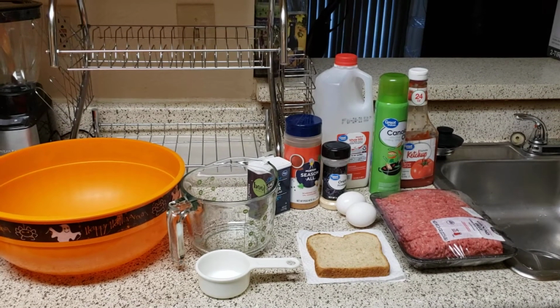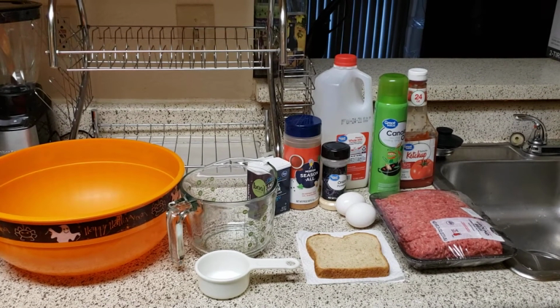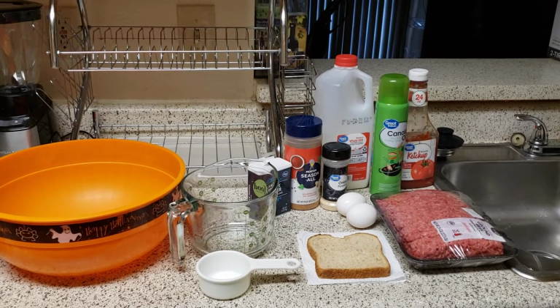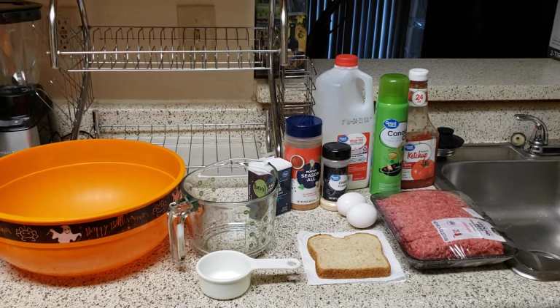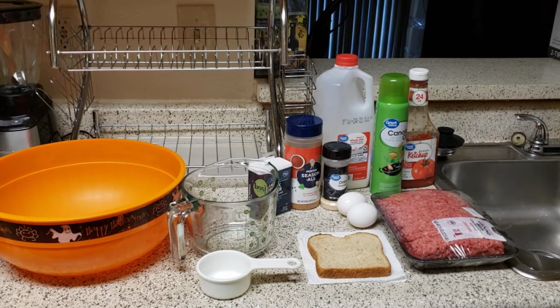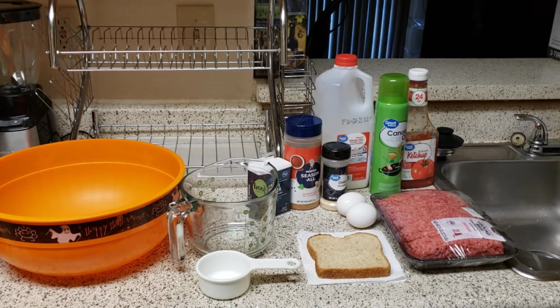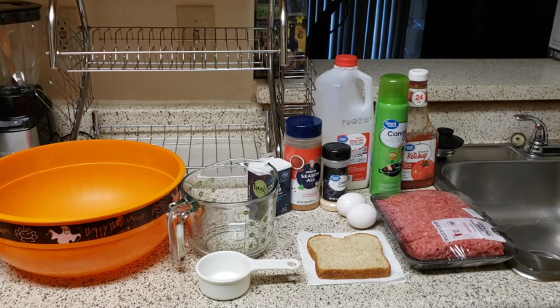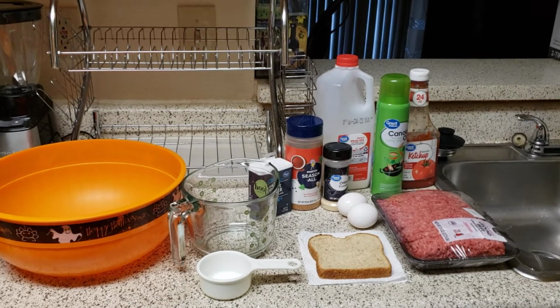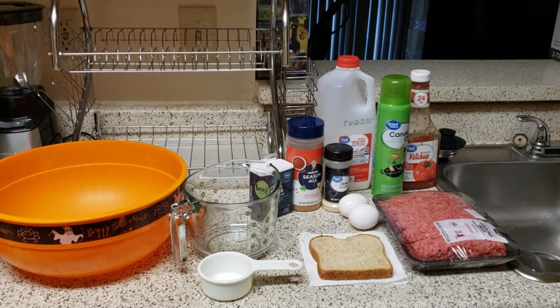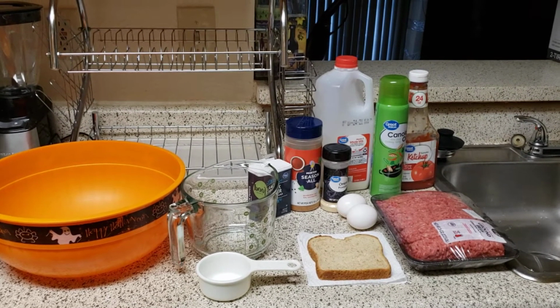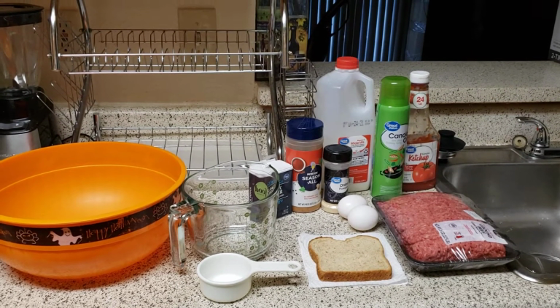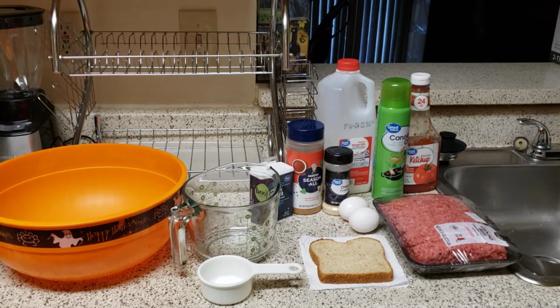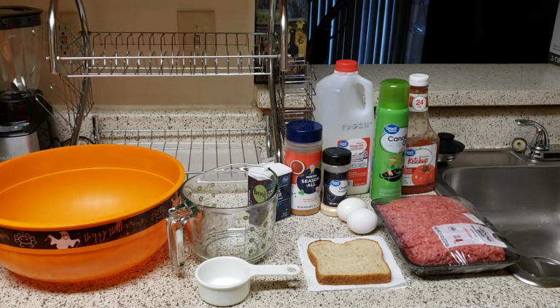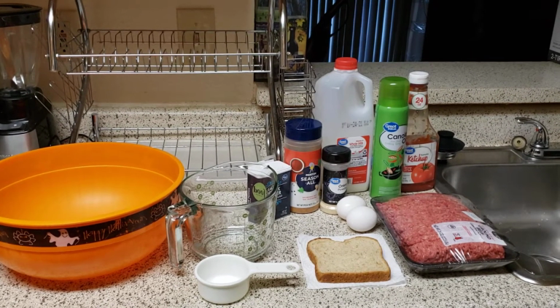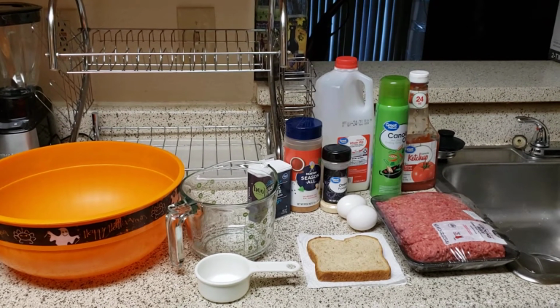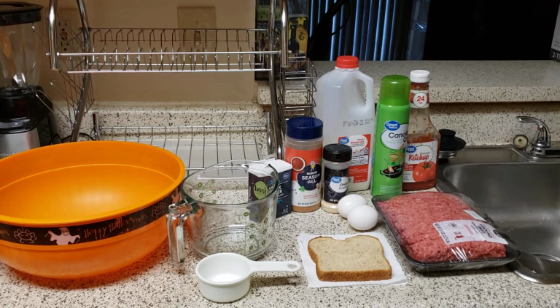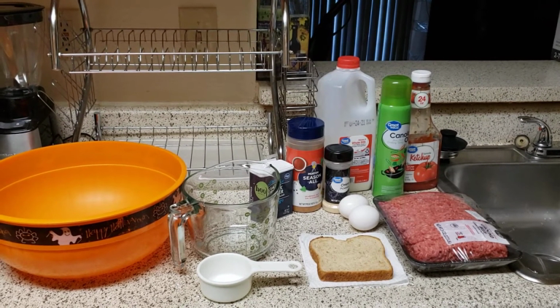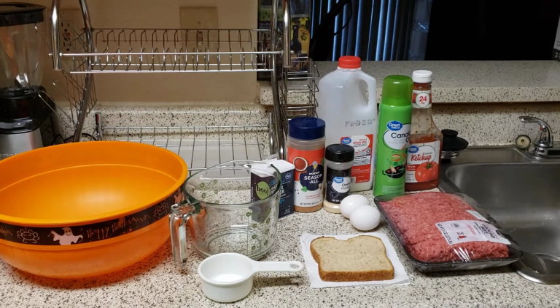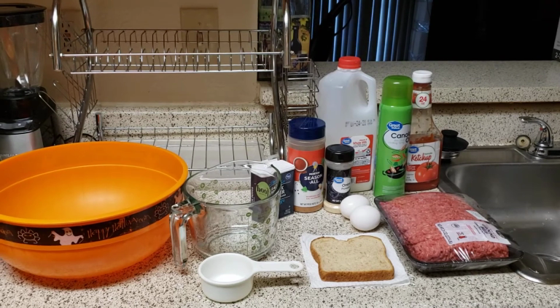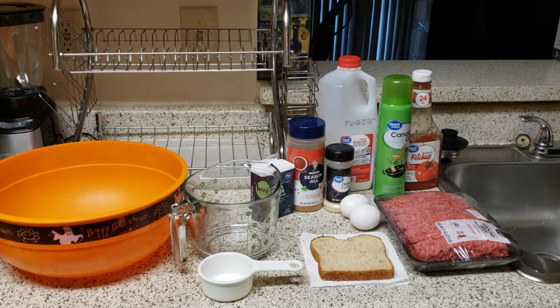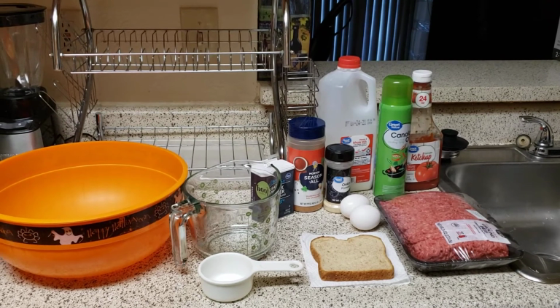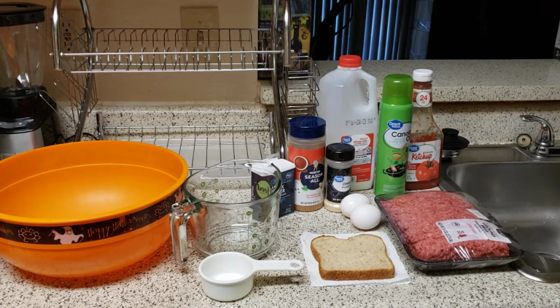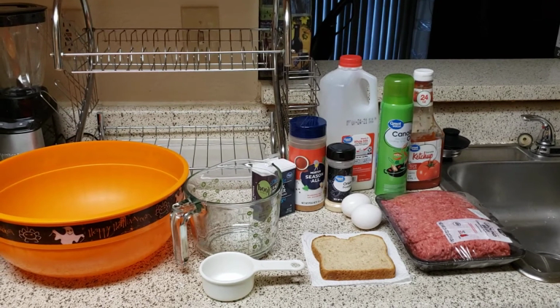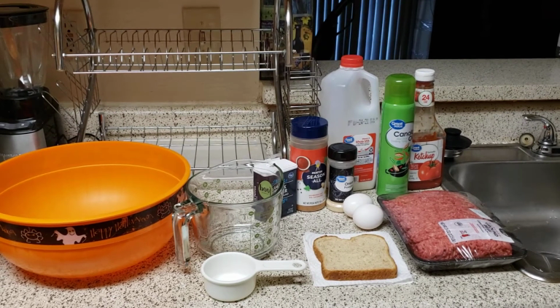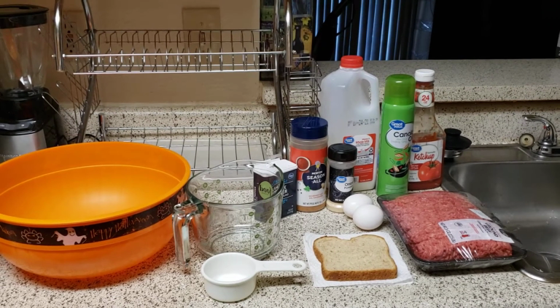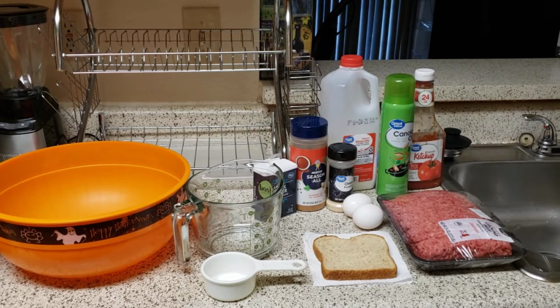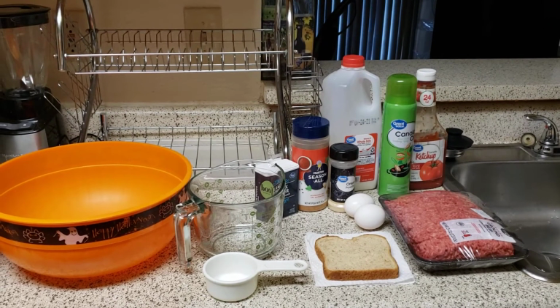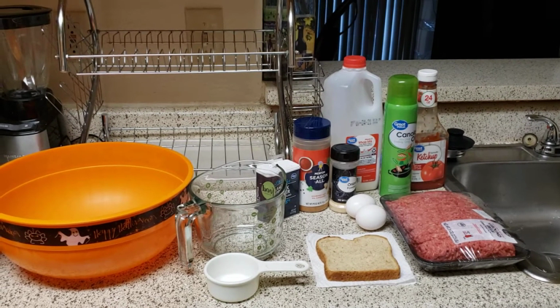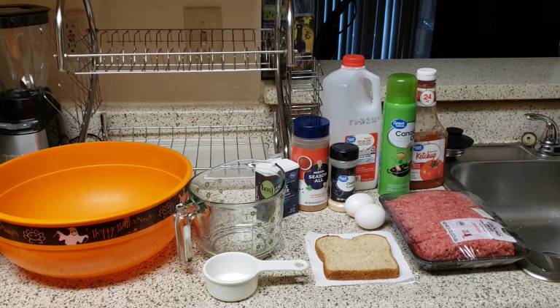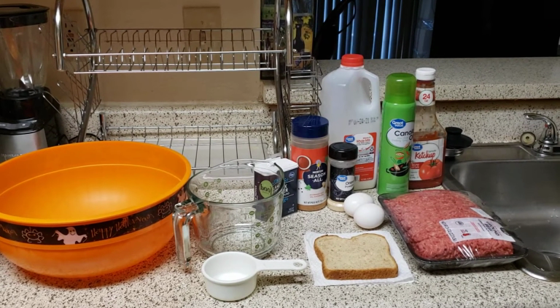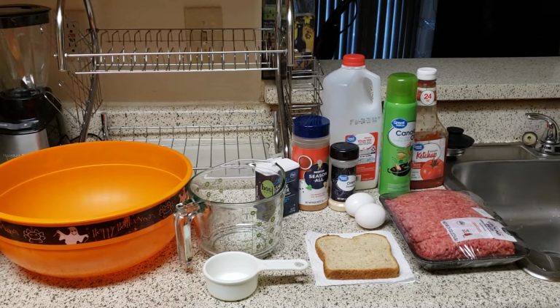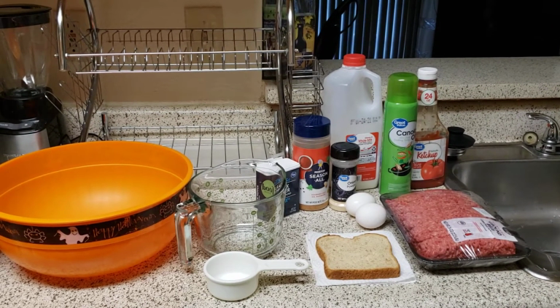Okay YouTube, I'm going to make an easy recipe for meatloaf.